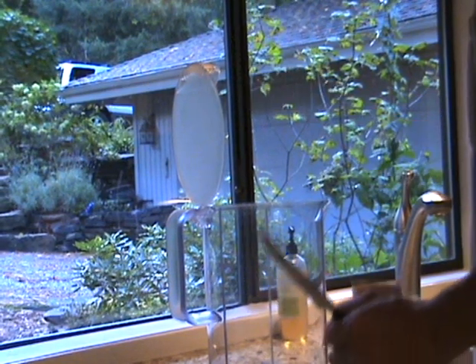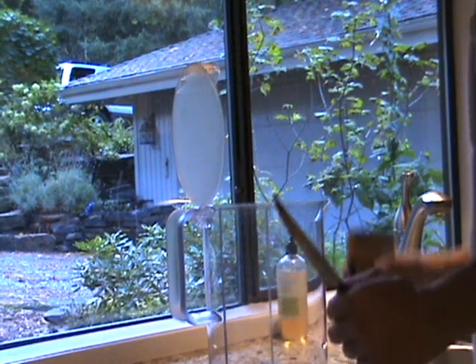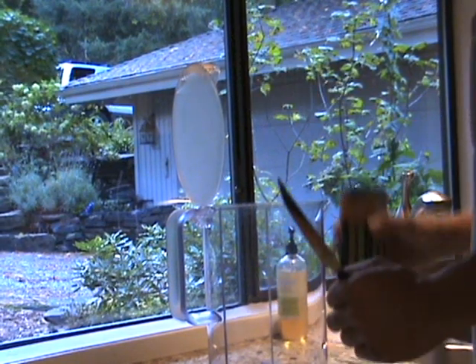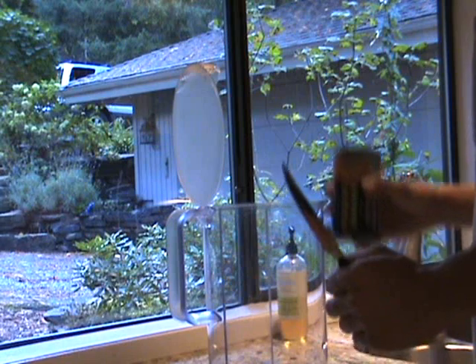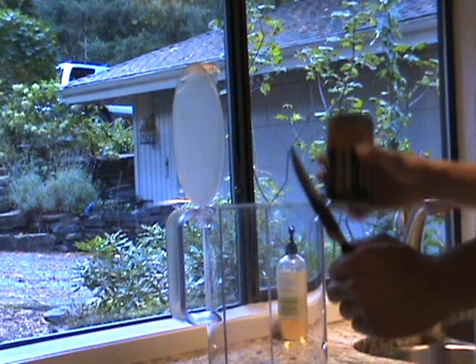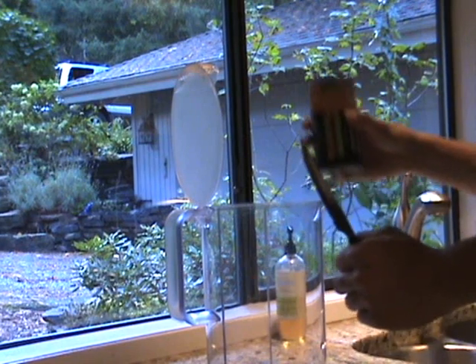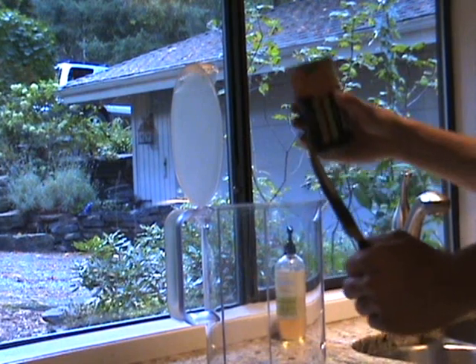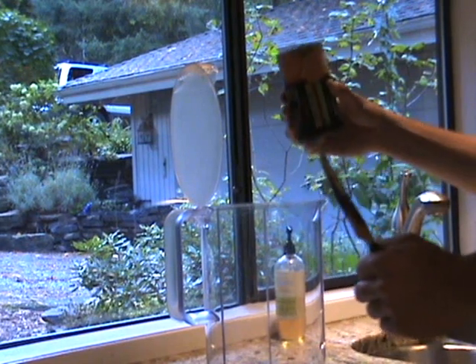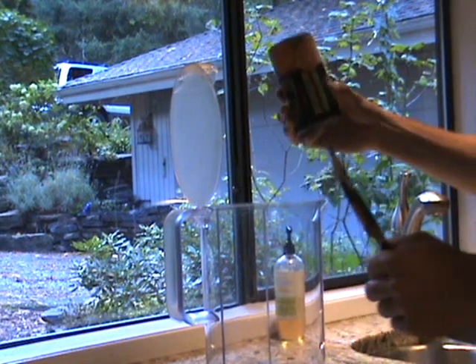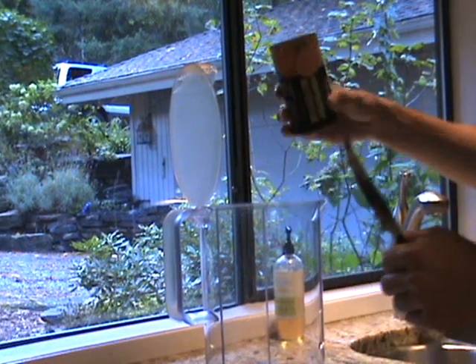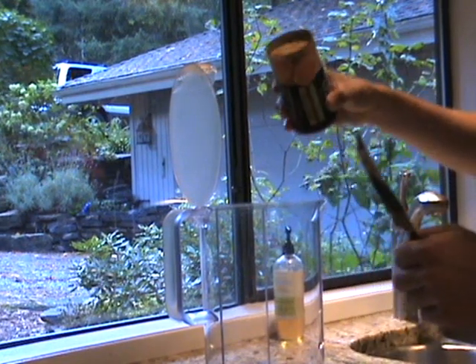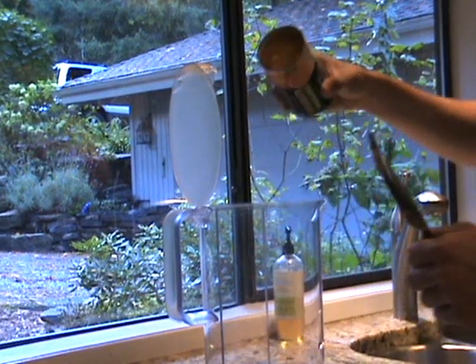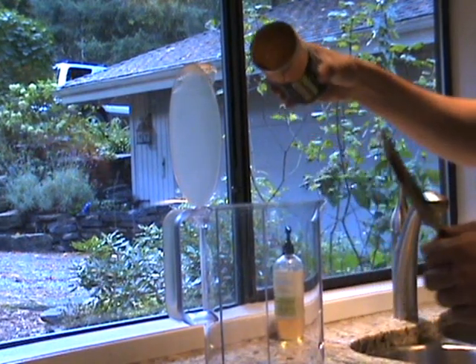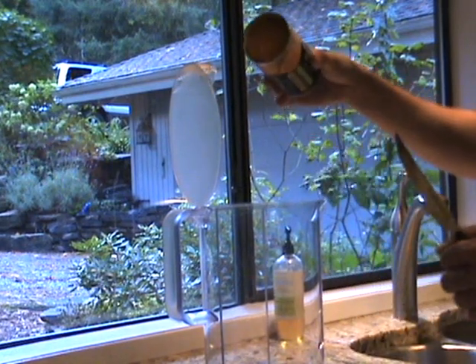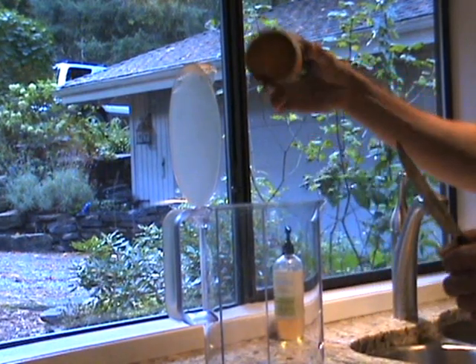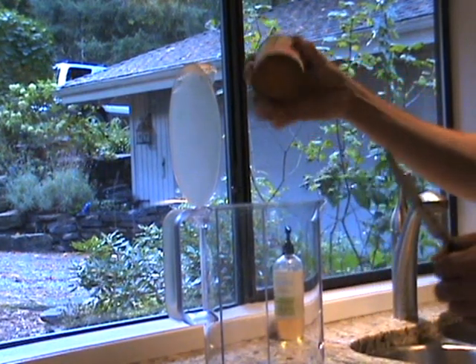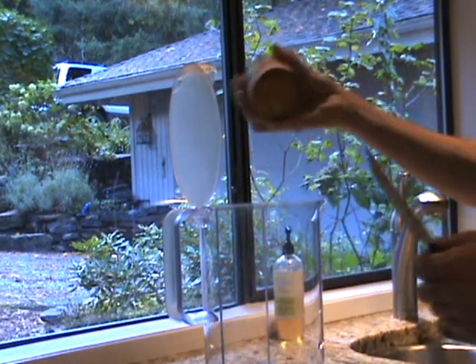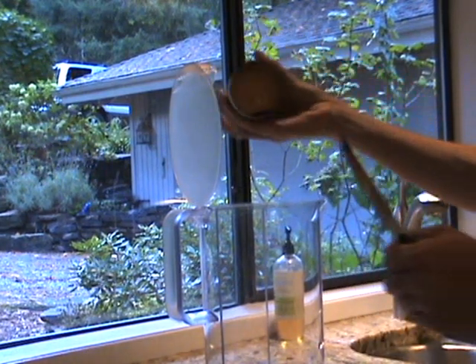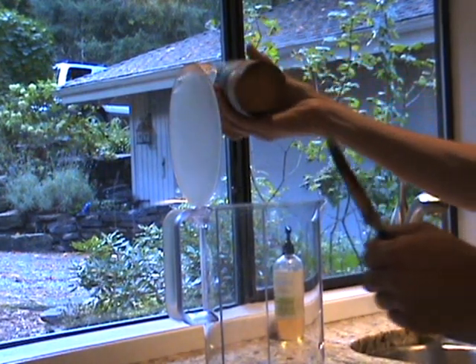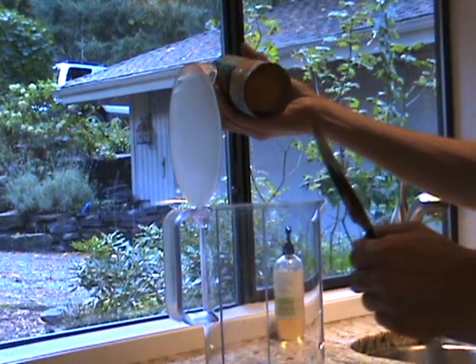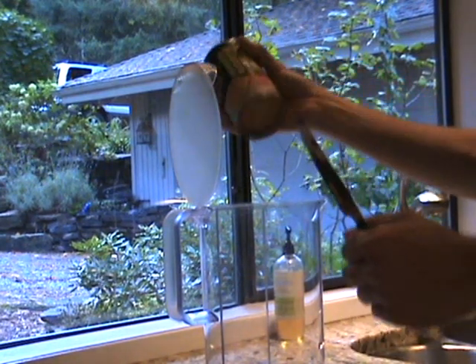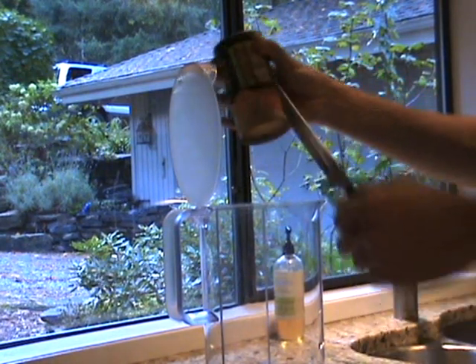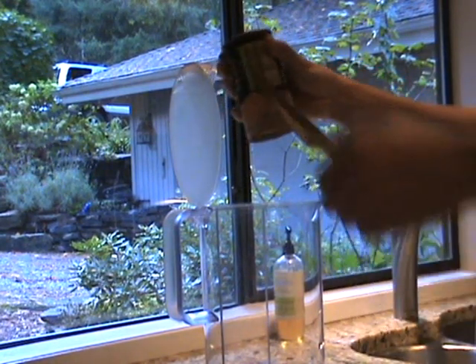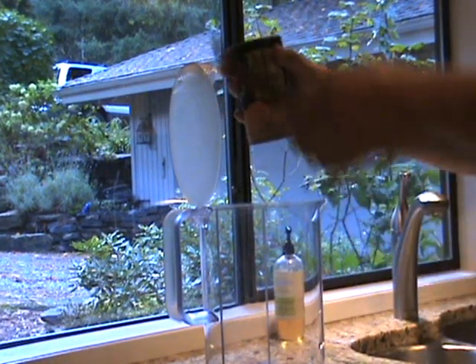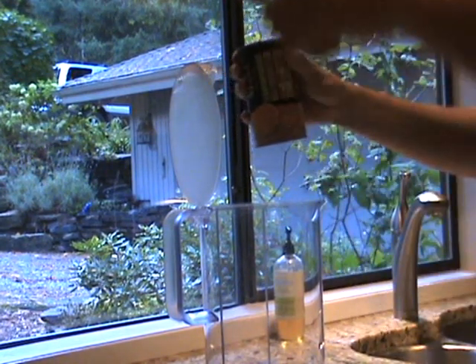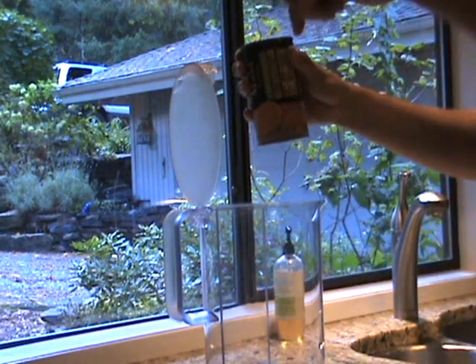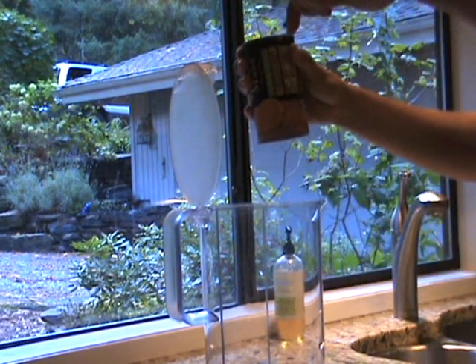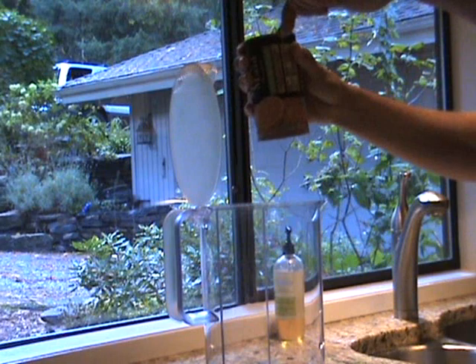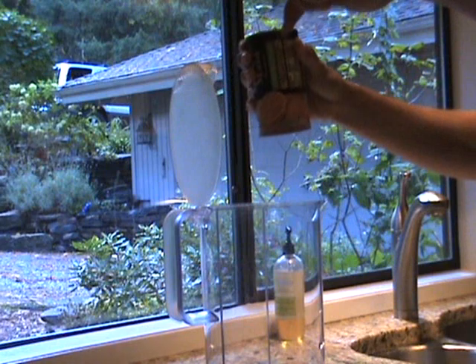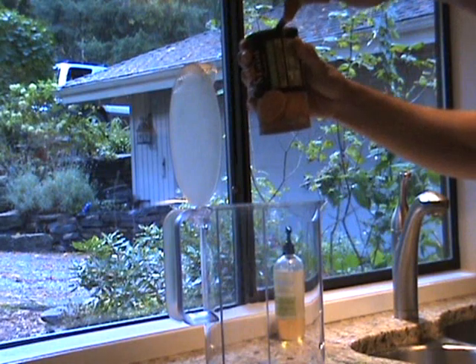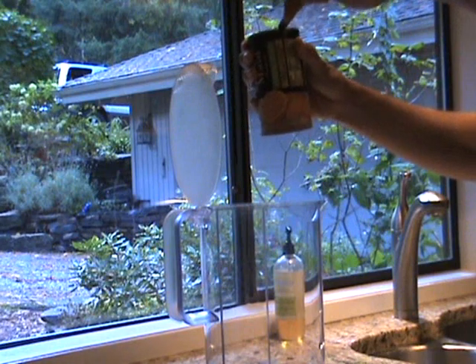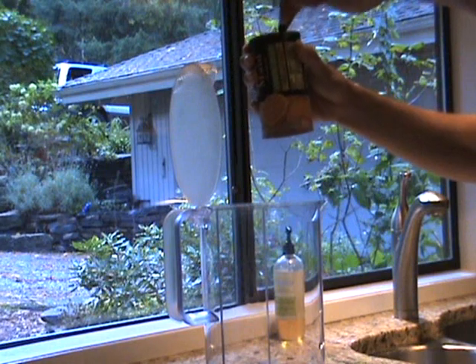This destroys the vacuum, and allows the air to replace the space in the can while the frozen concentrate falls into the pitcher.